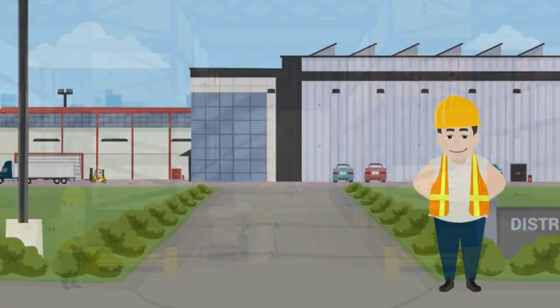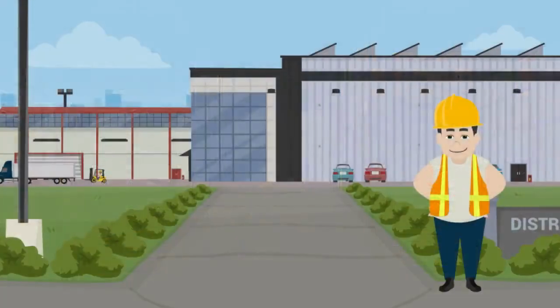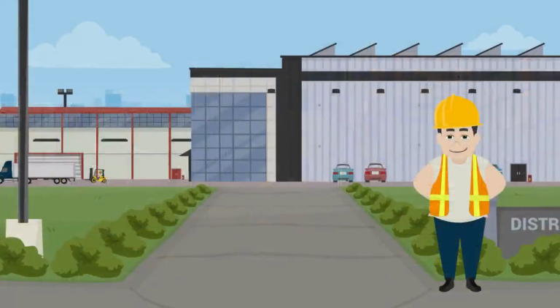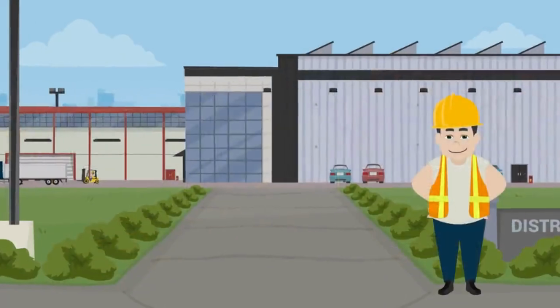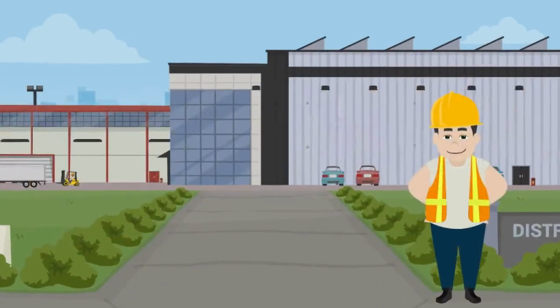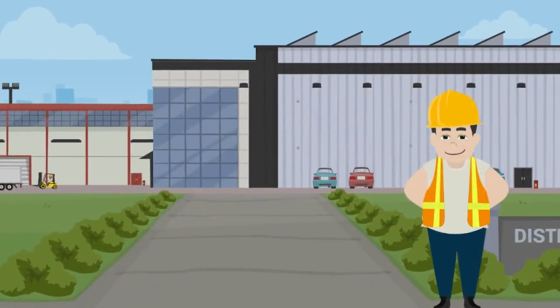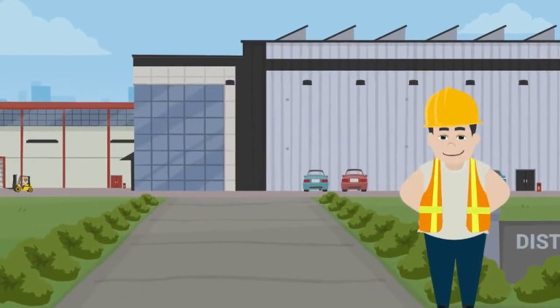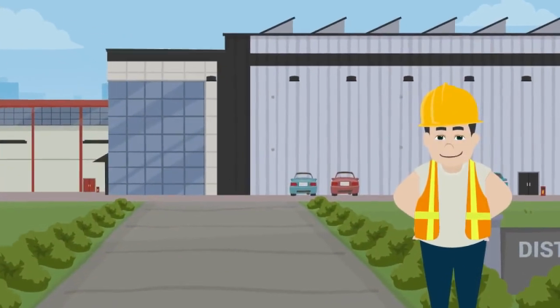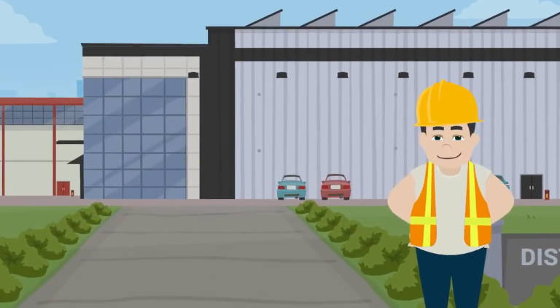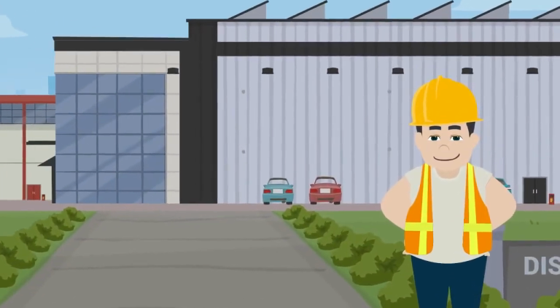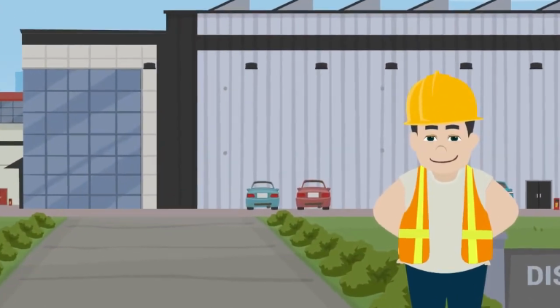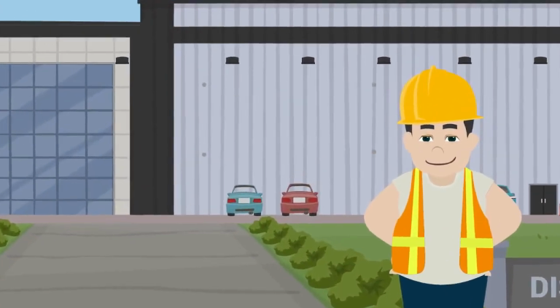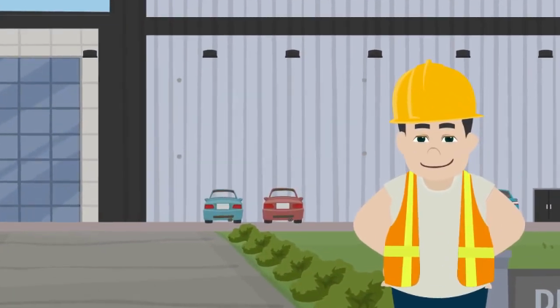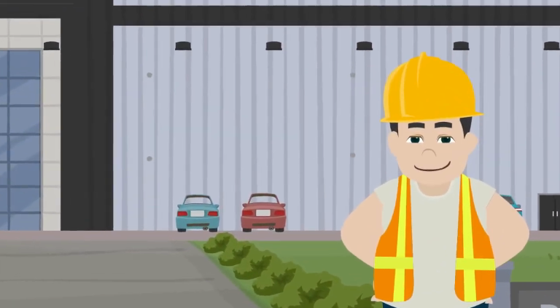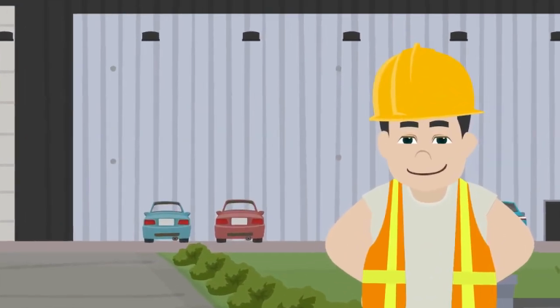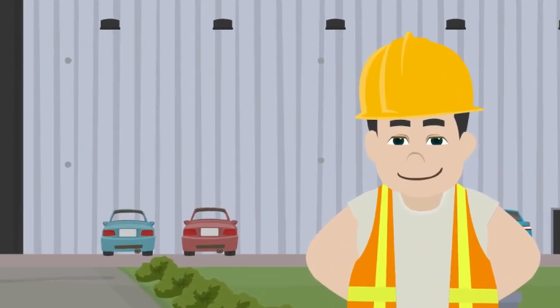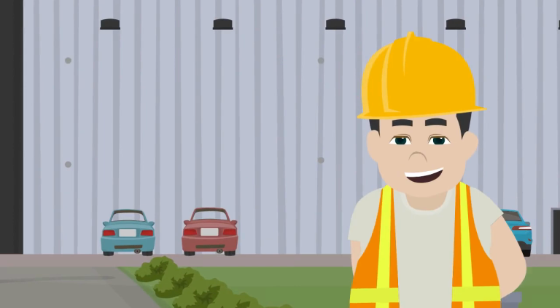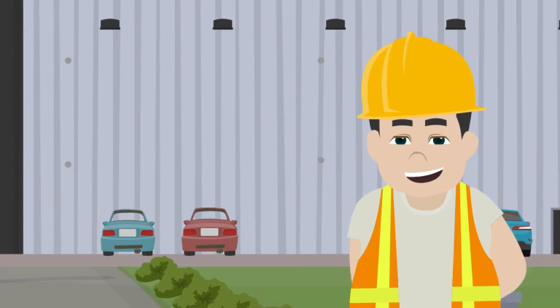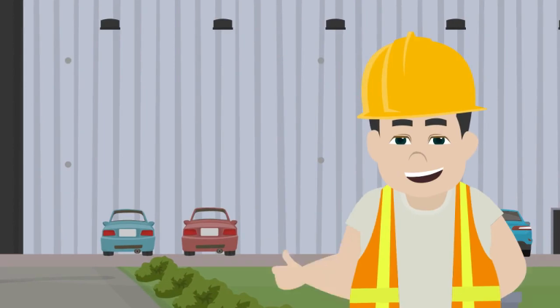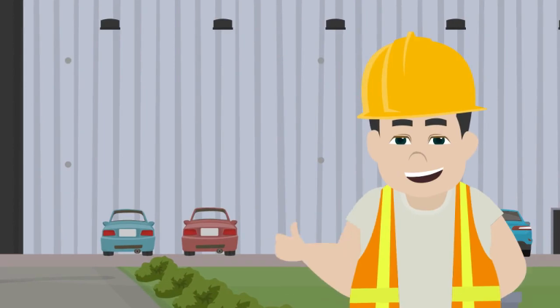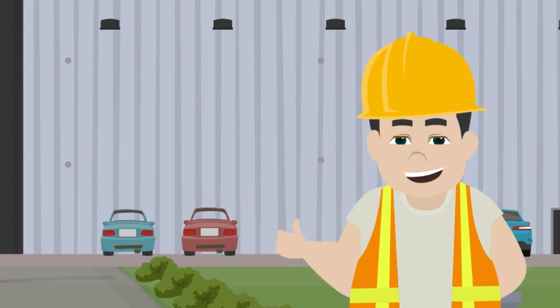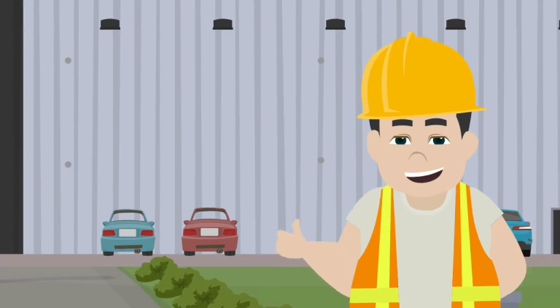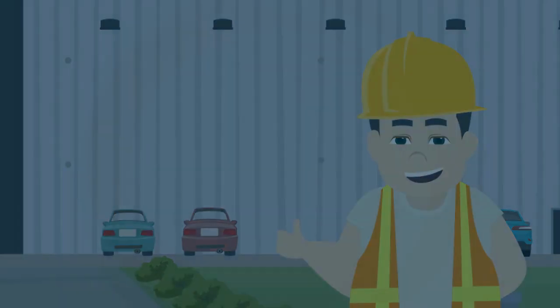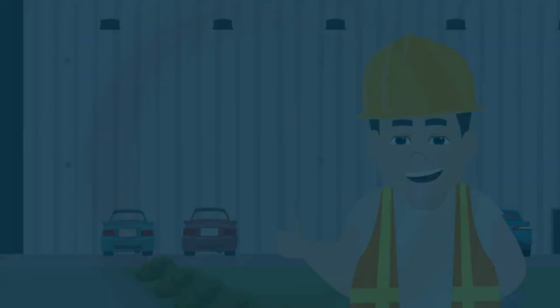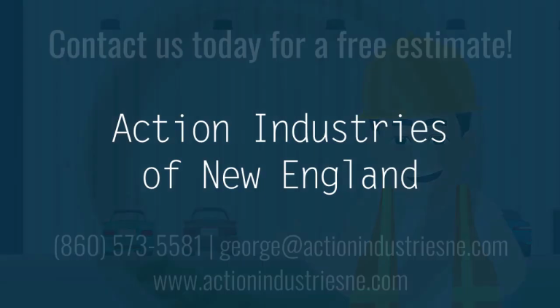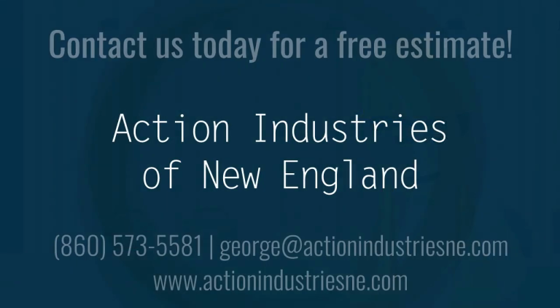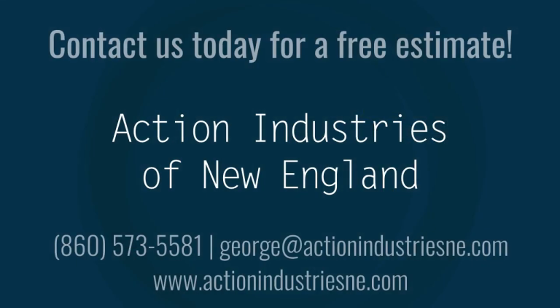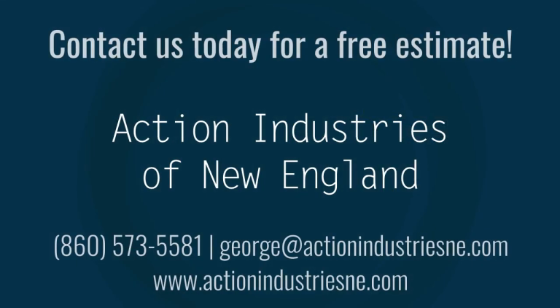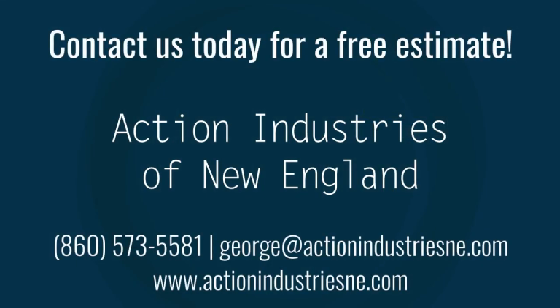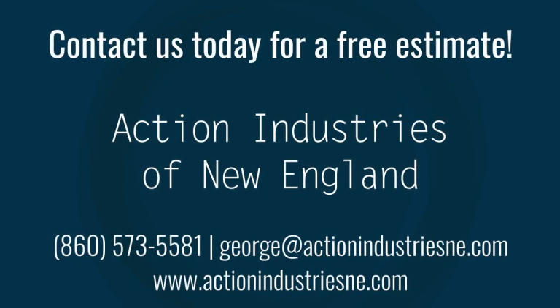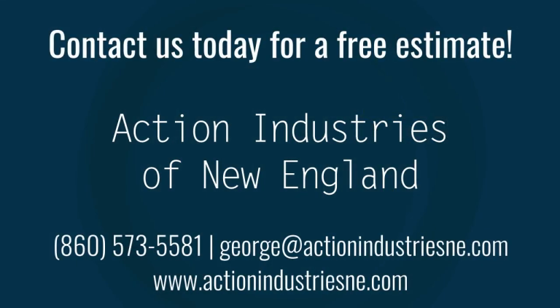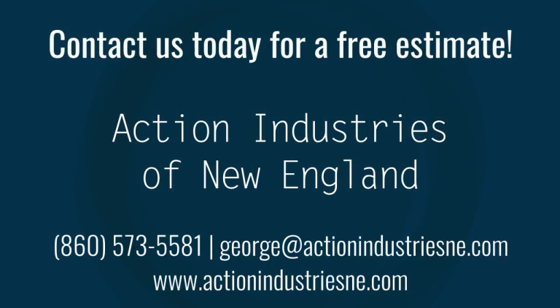Be like Steve and make workplace safety your top priority. Contact us today for a free estimate.